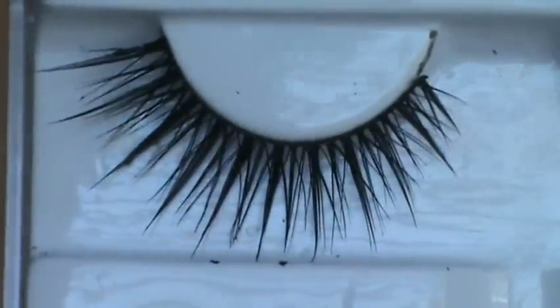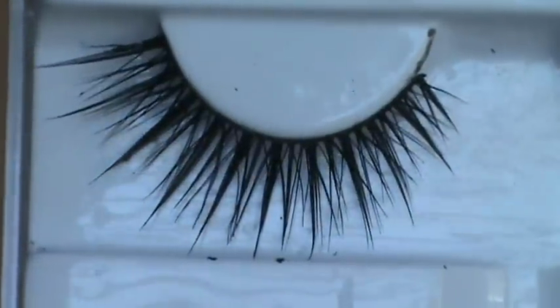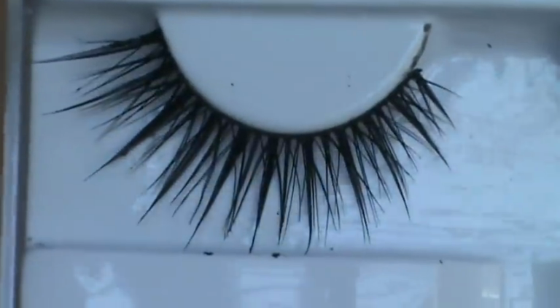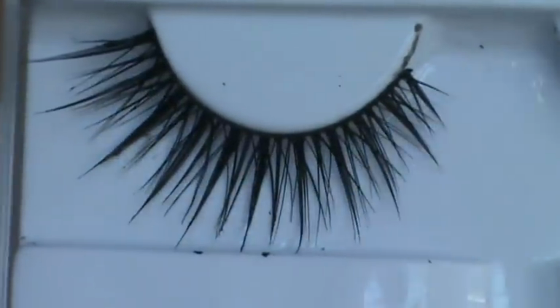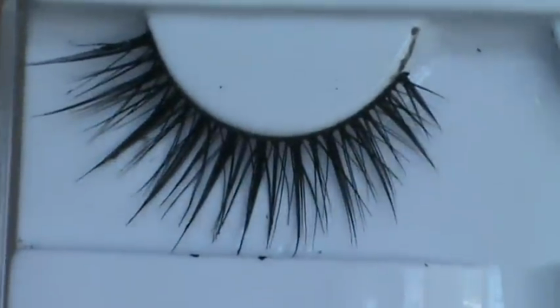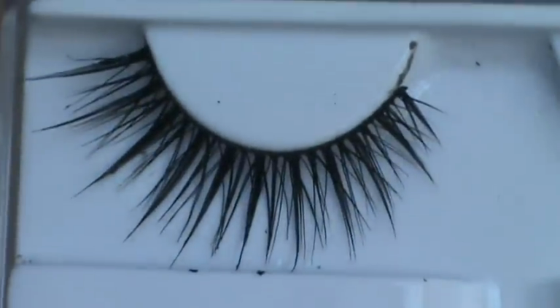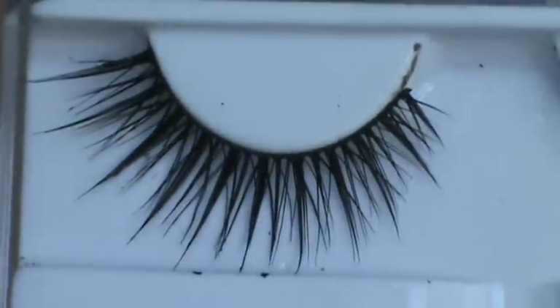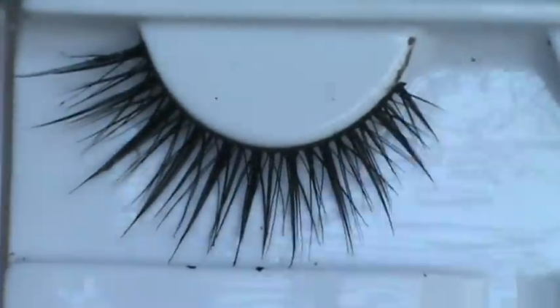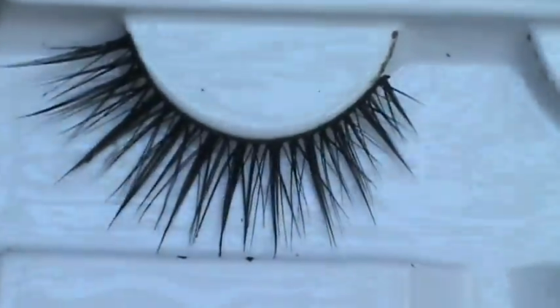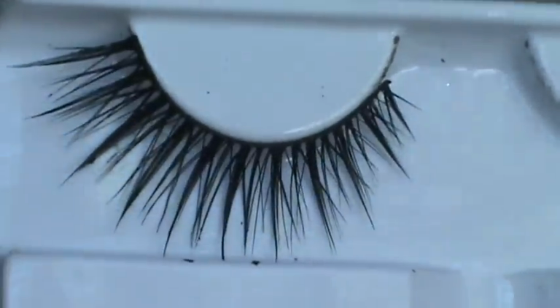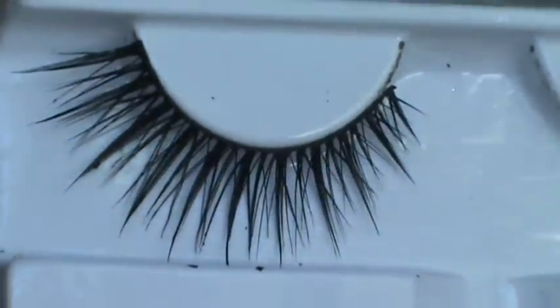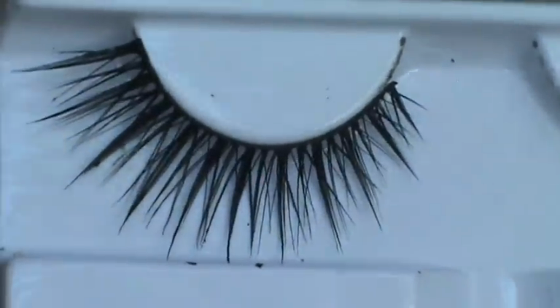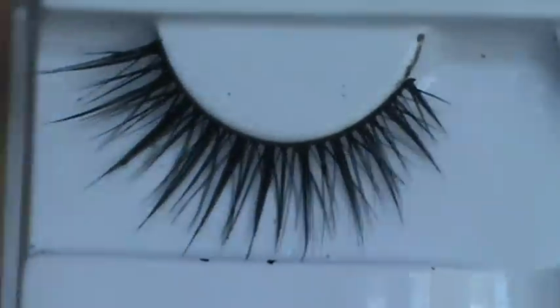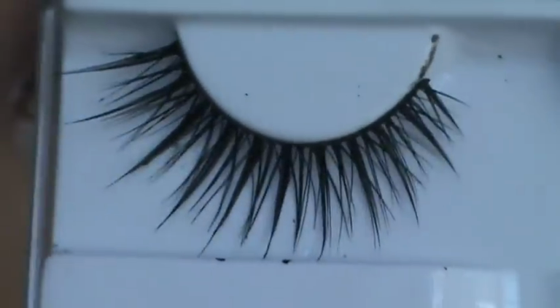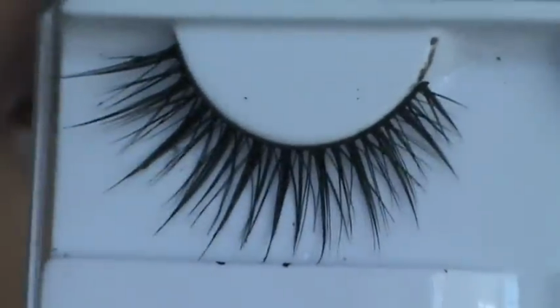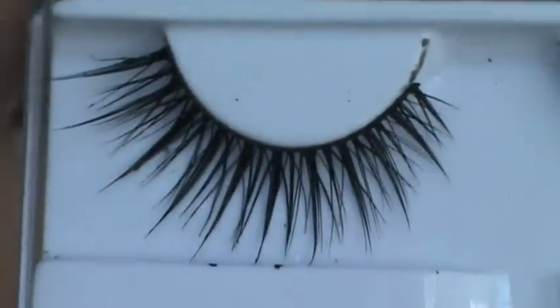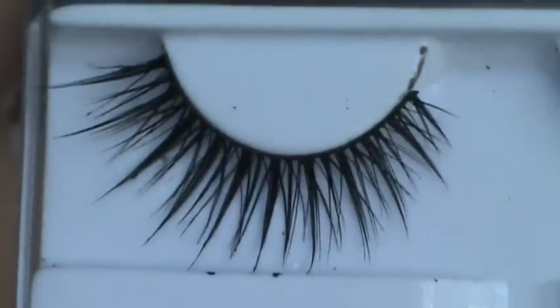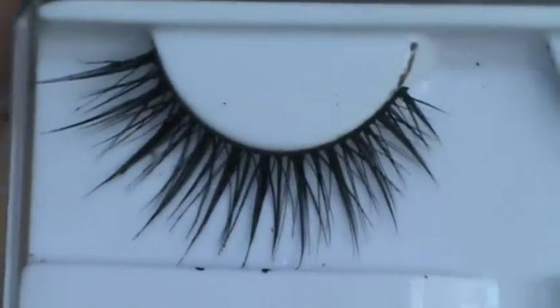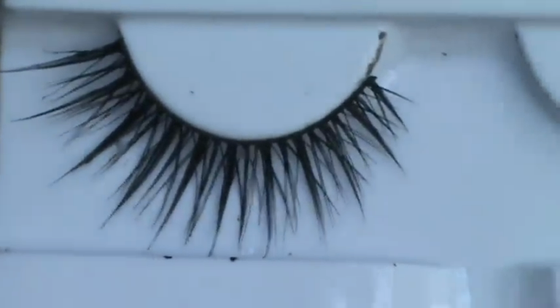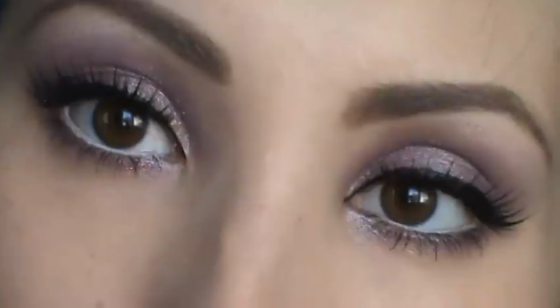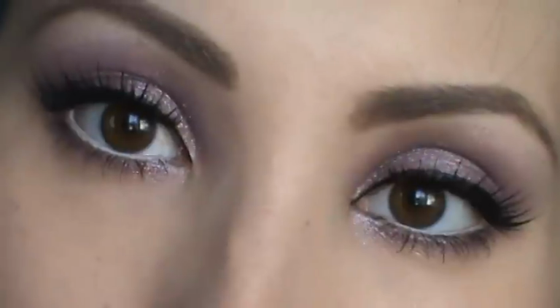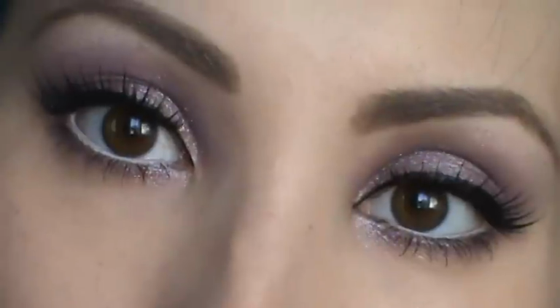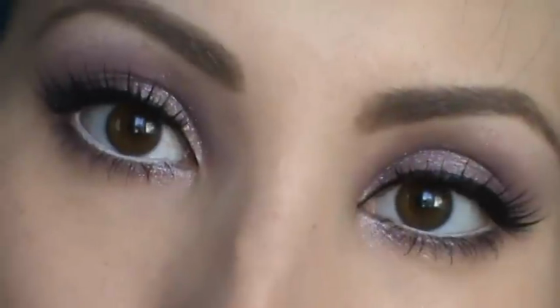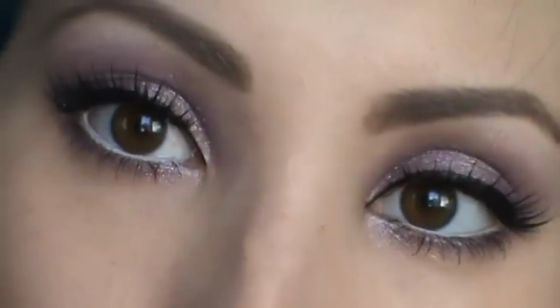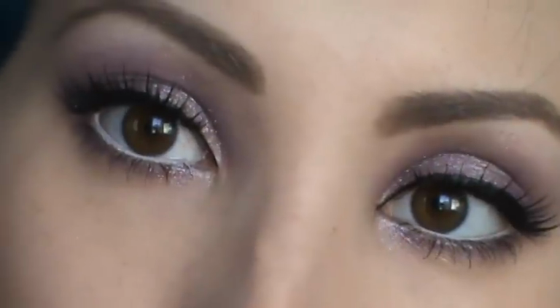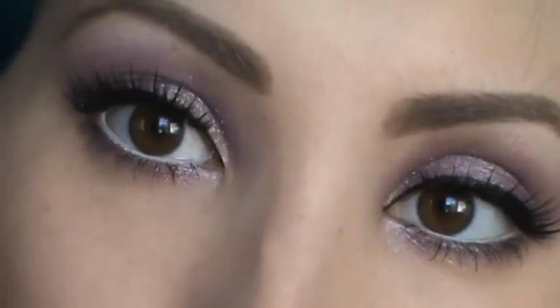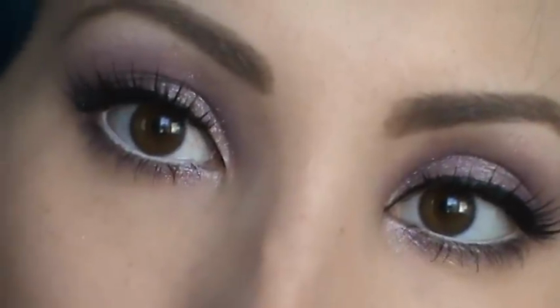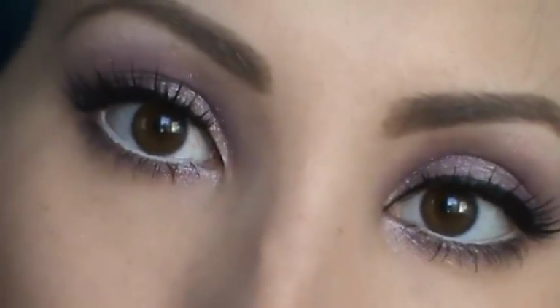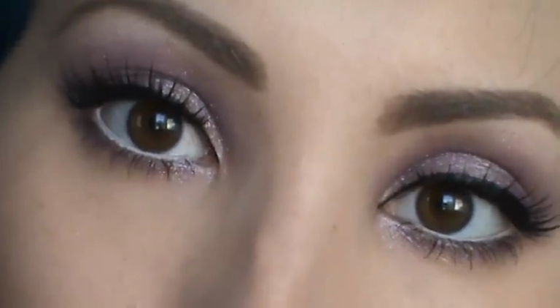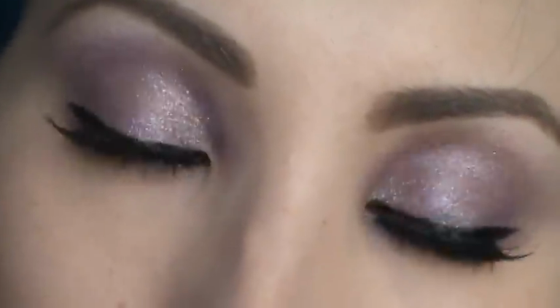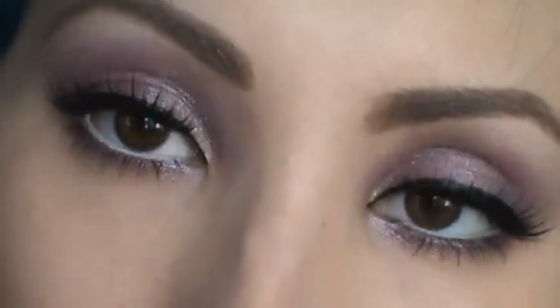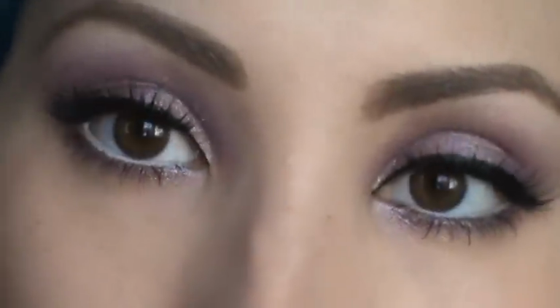I'll be applying the Sonia Kashuk full glam set eyelashes. This is what your finished eyes should look like.